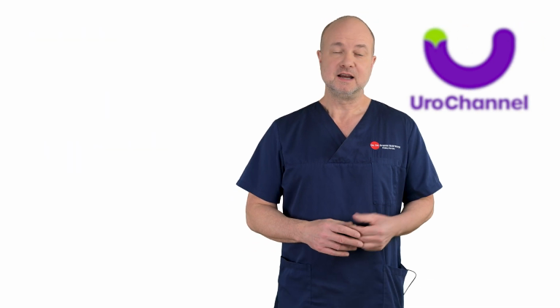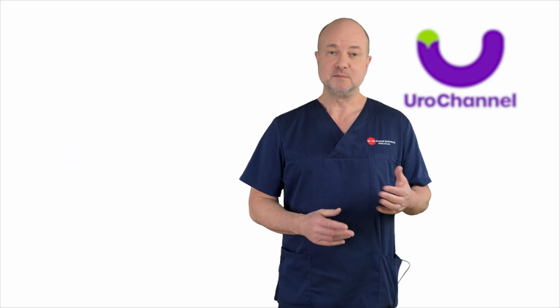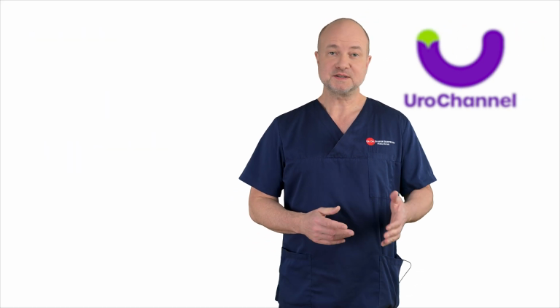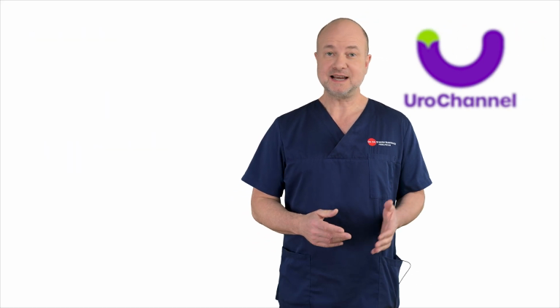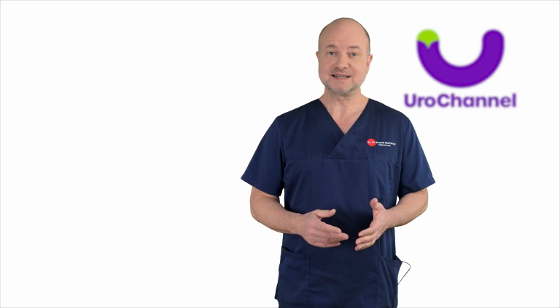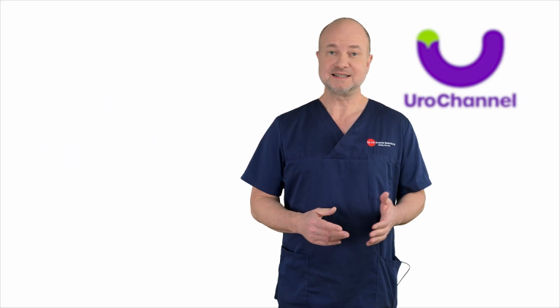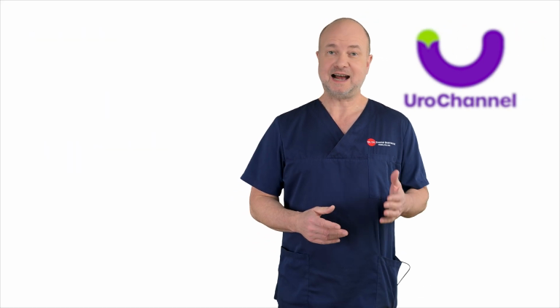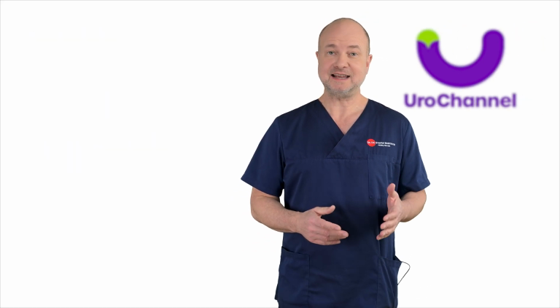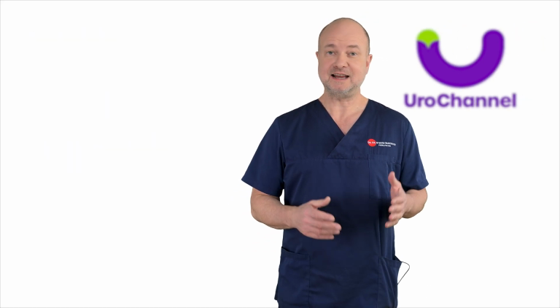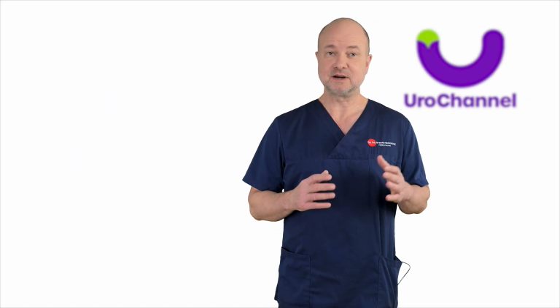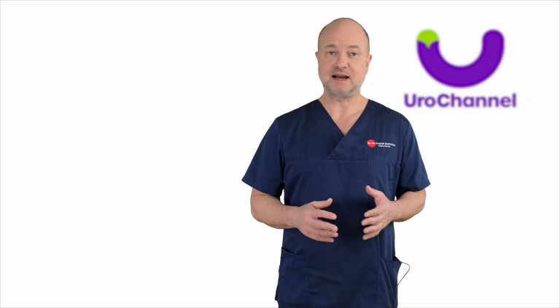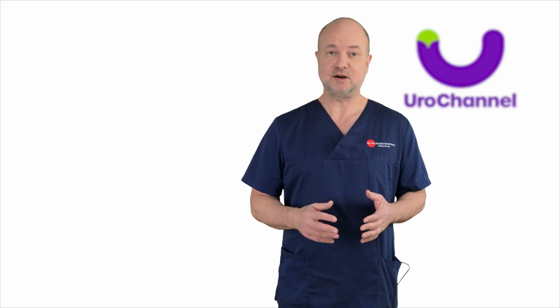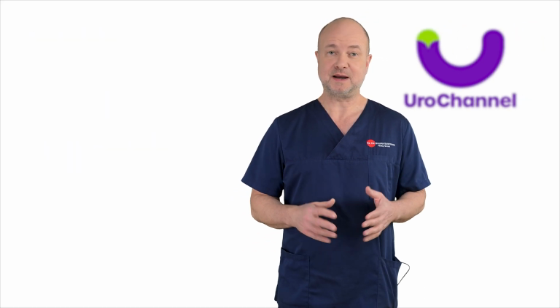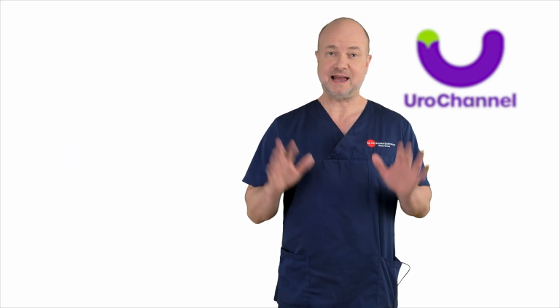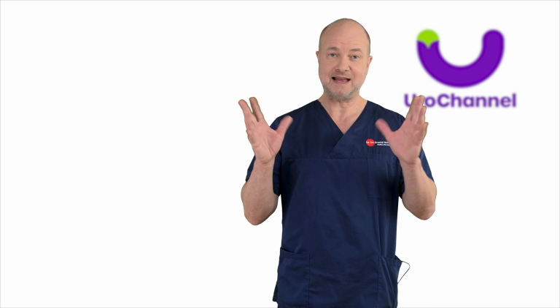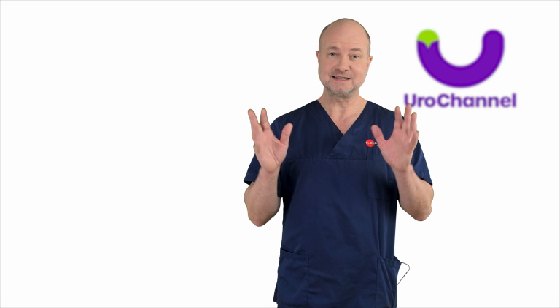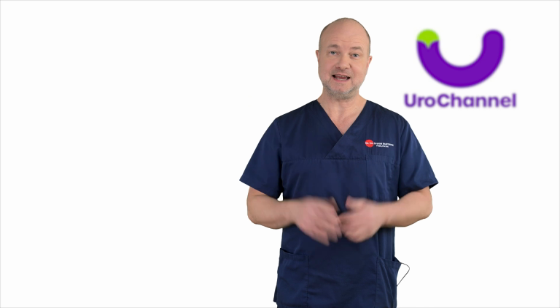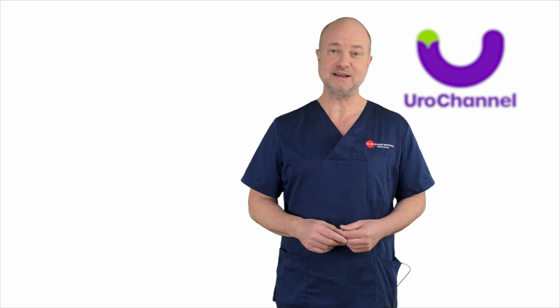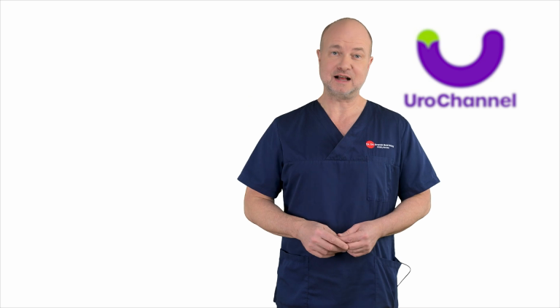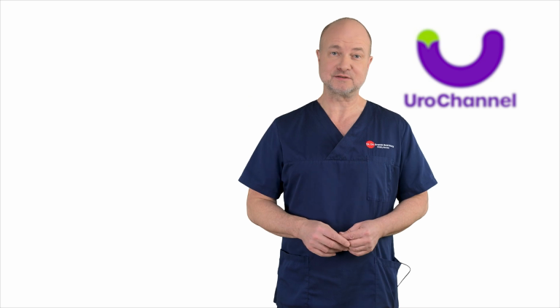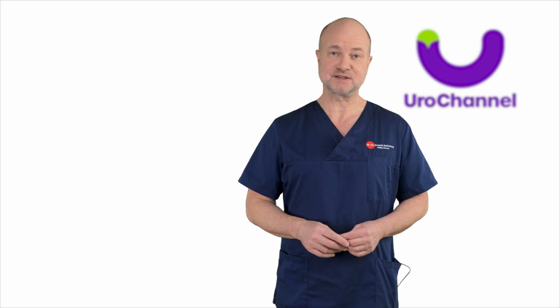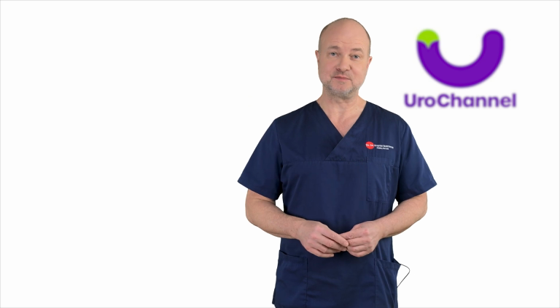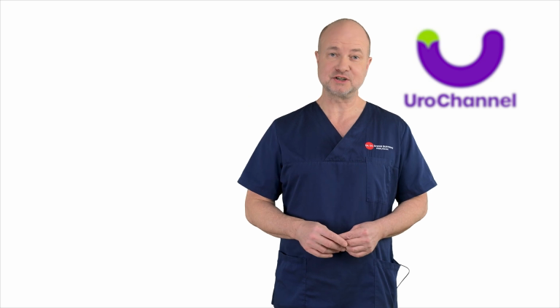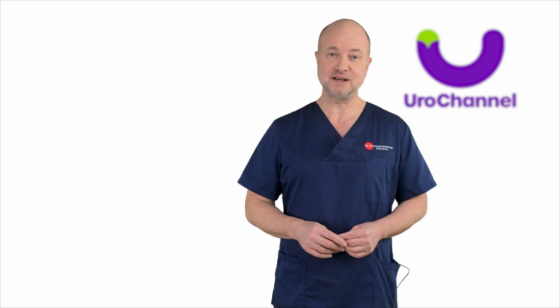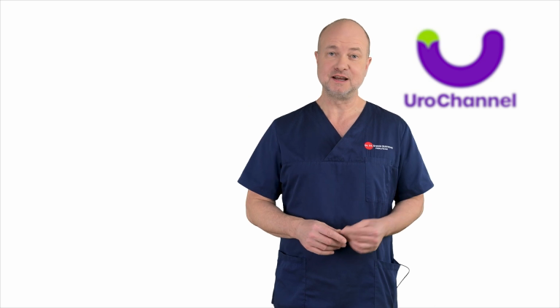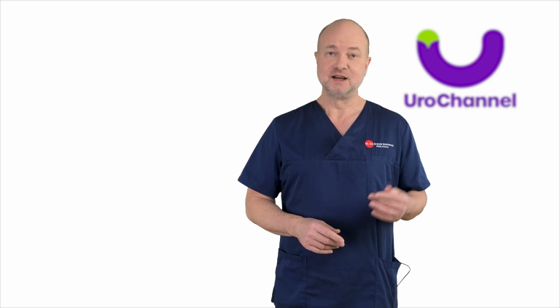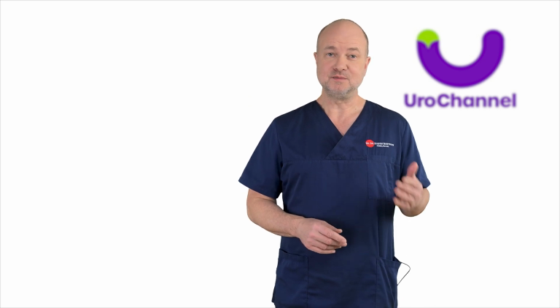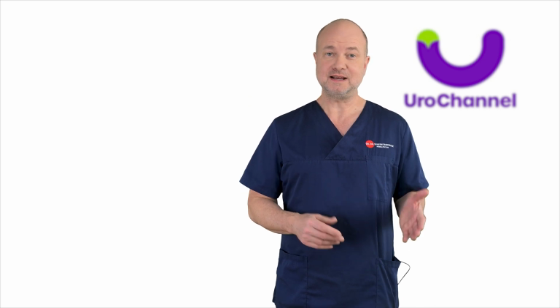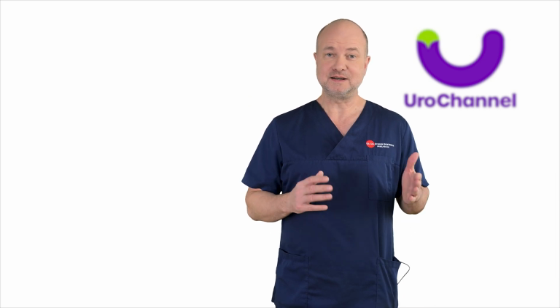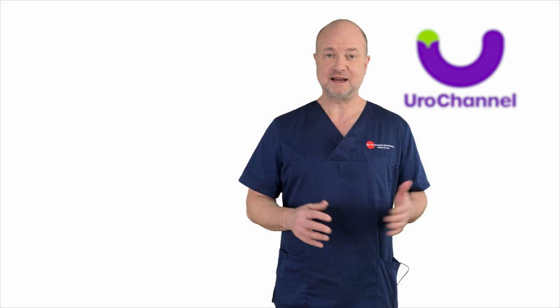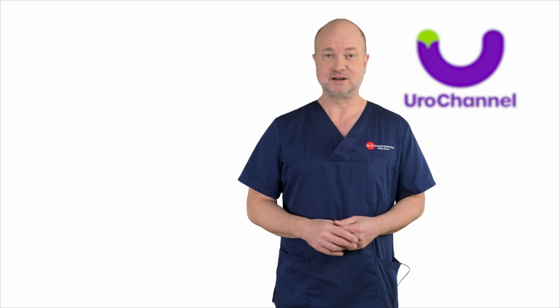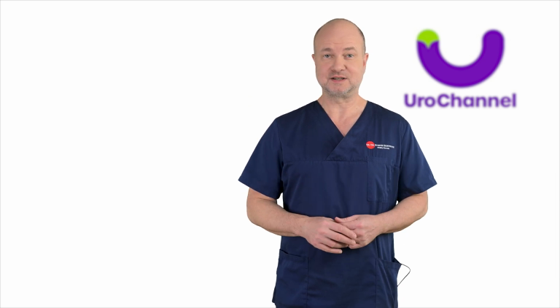In most cases I can rely on my hands and an ultrasound machine to make the diagnosis.